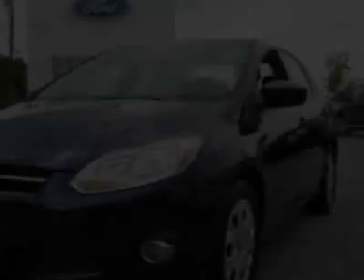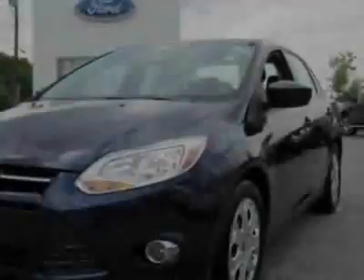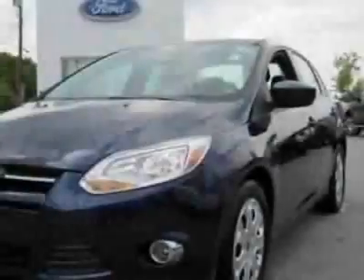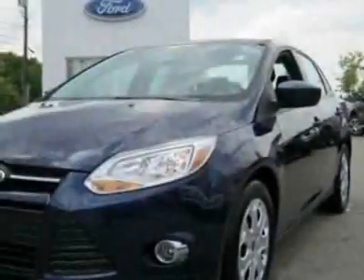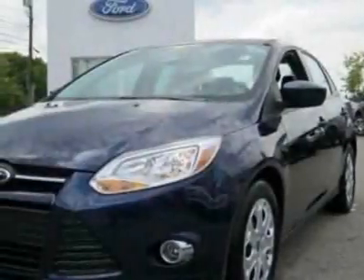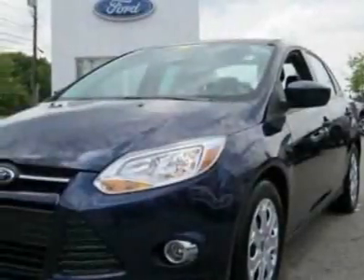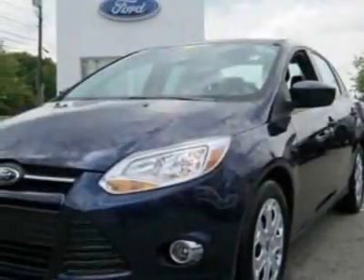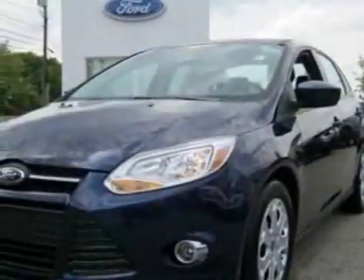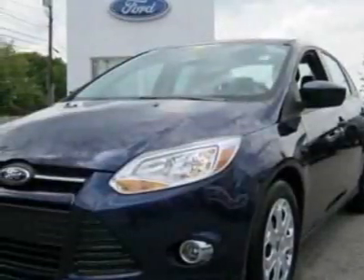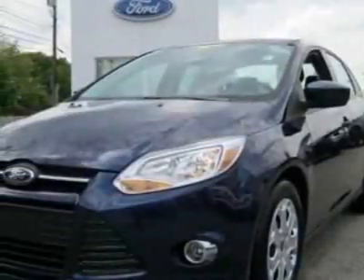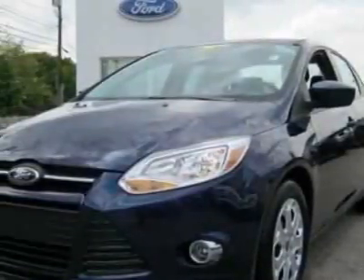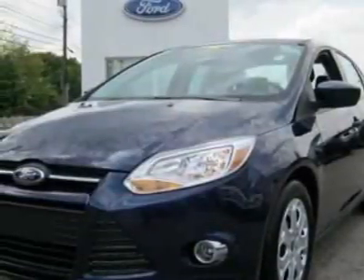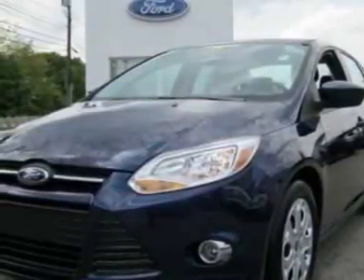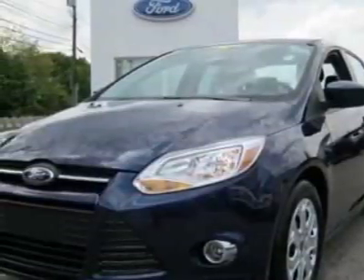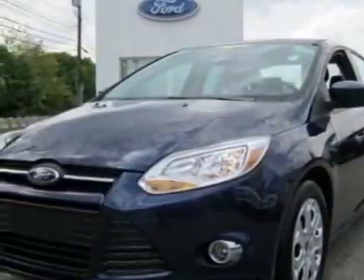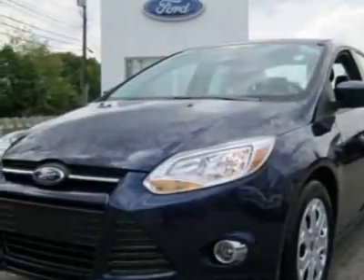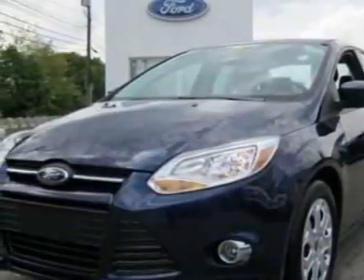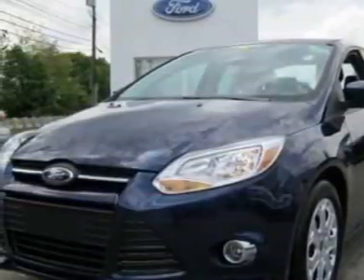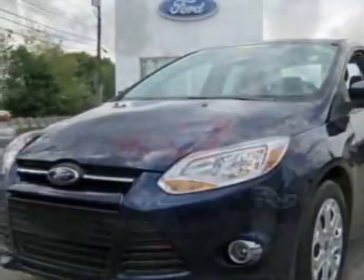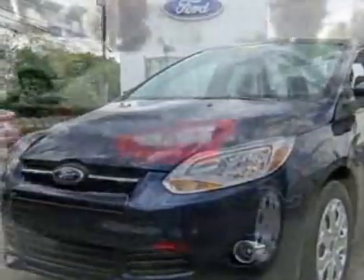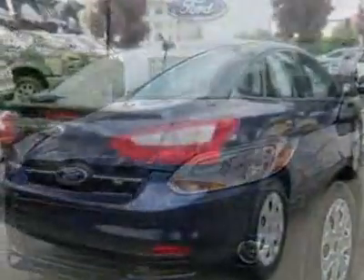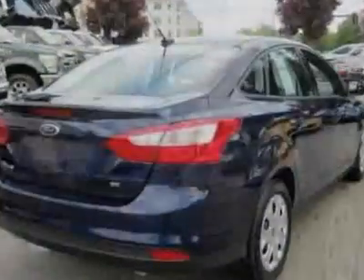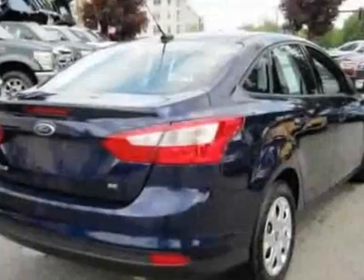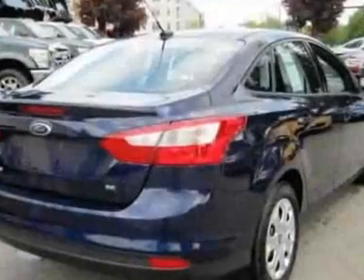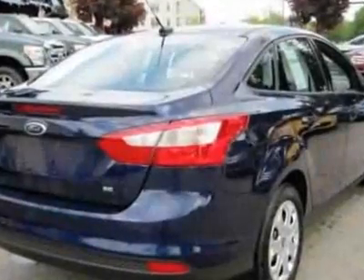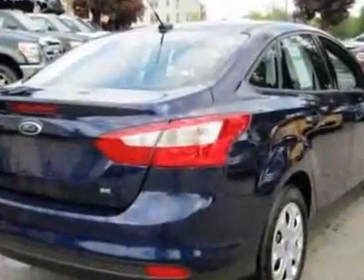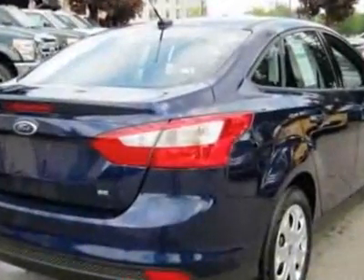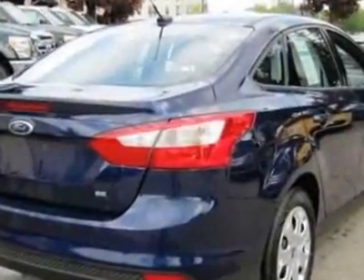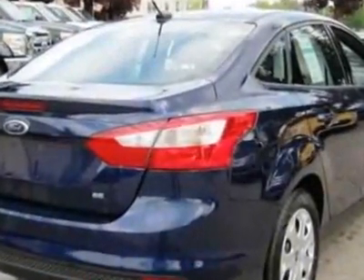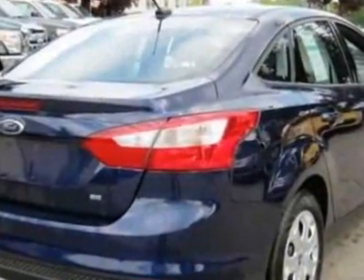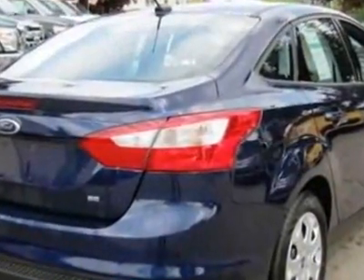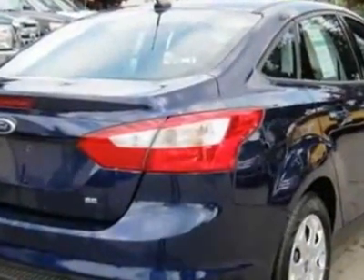Check out this new 2012 Ford Focus. For your protection, this vehicle has a full factory warranty.